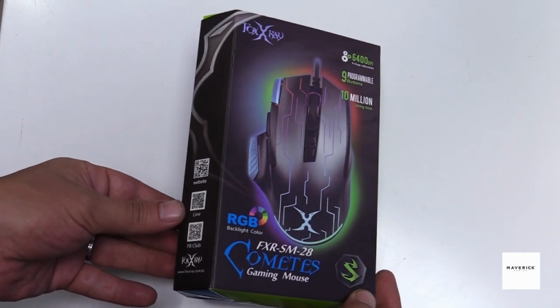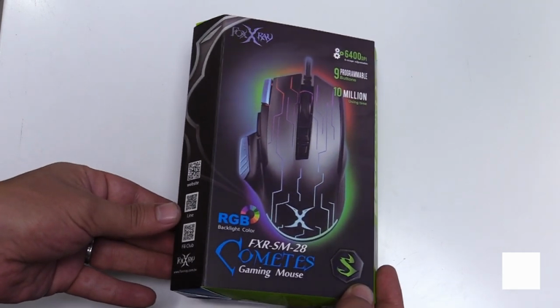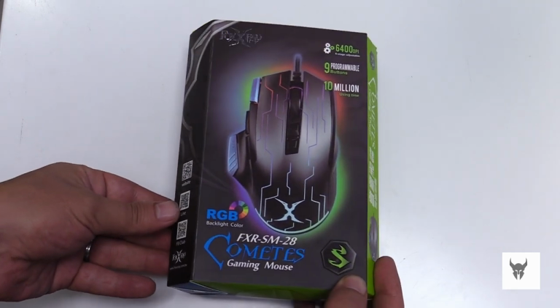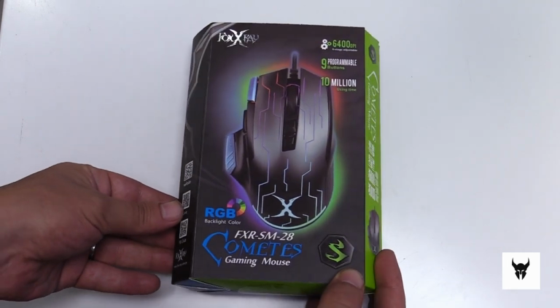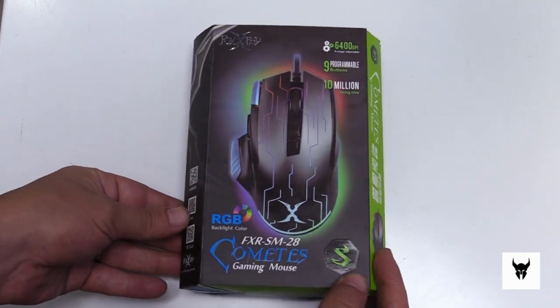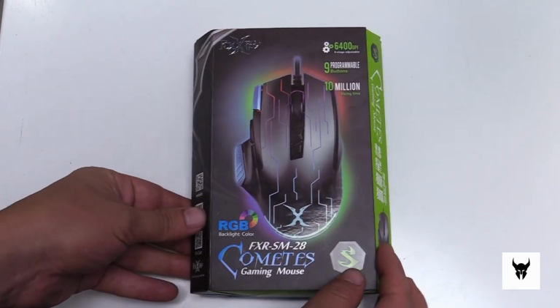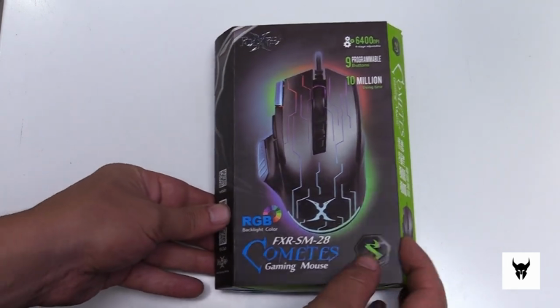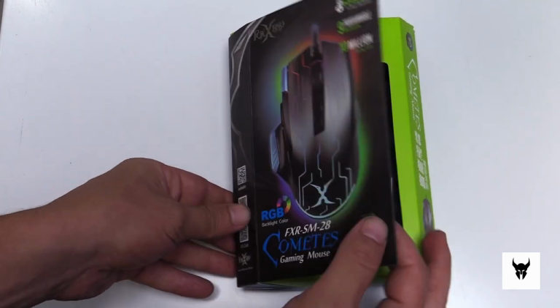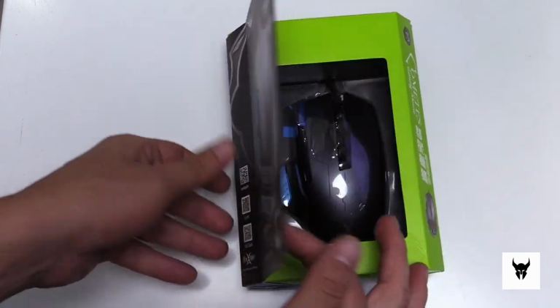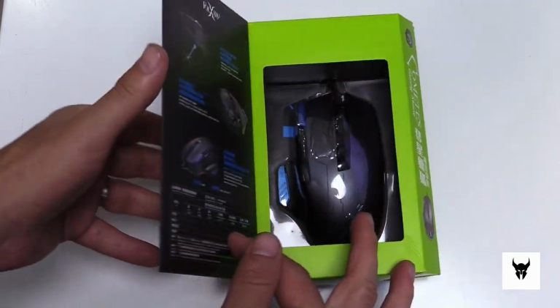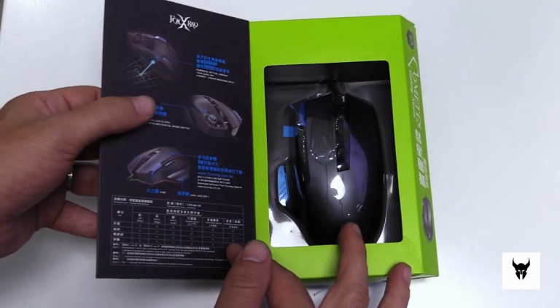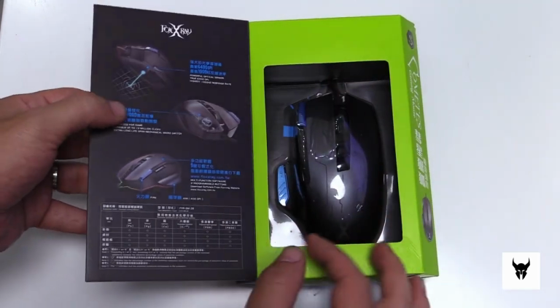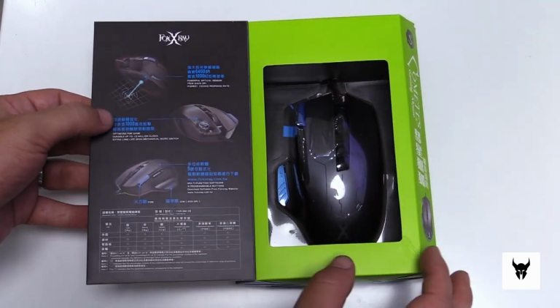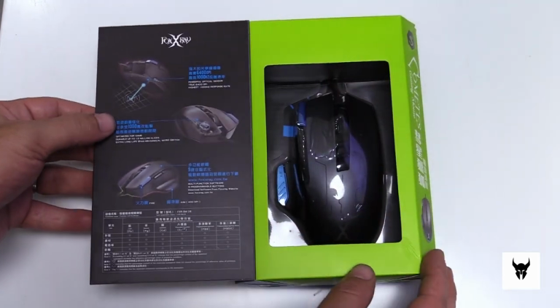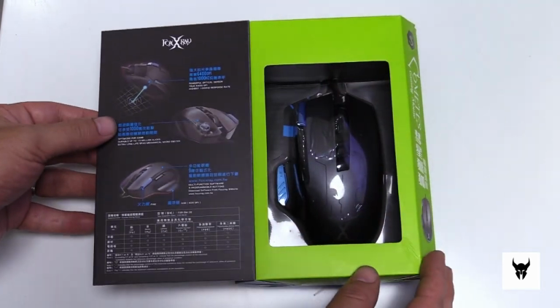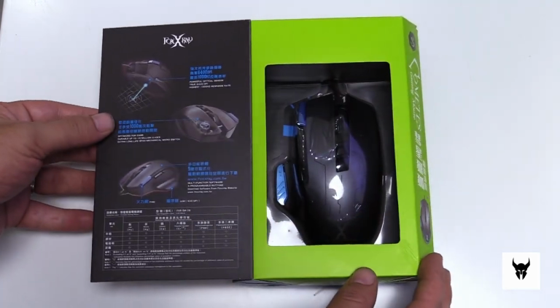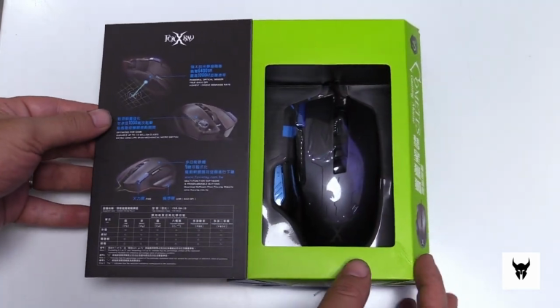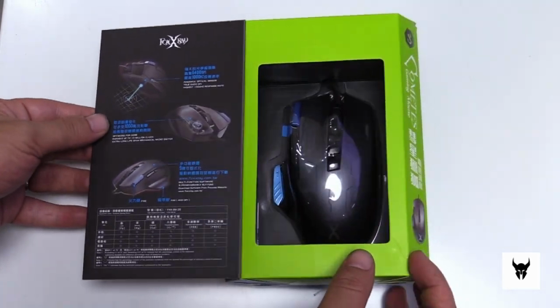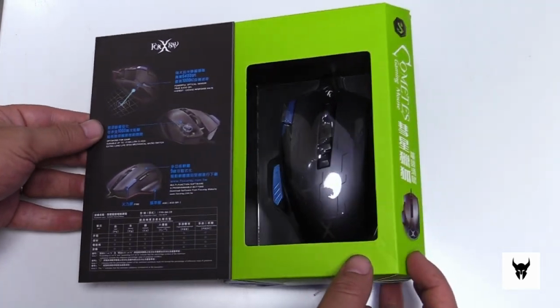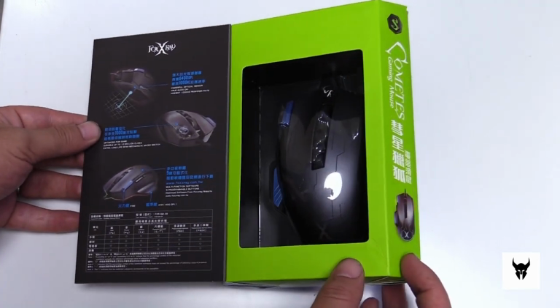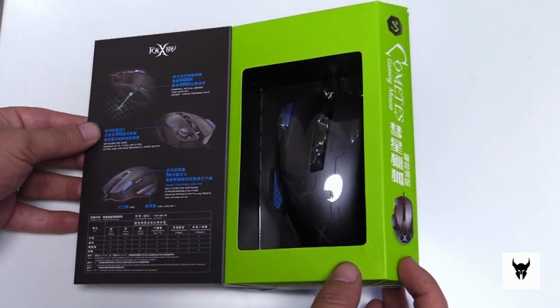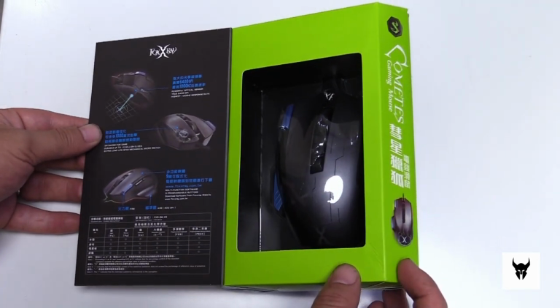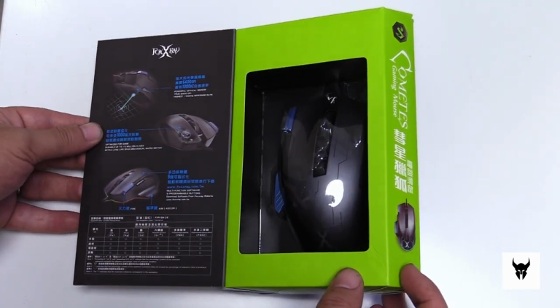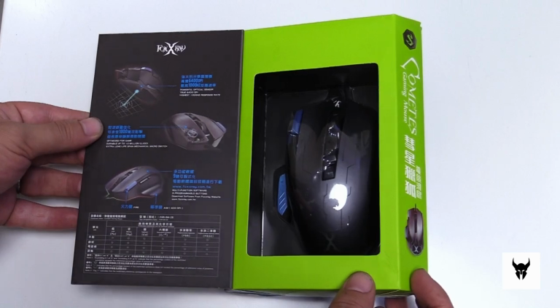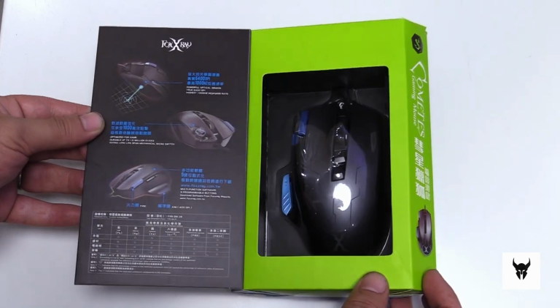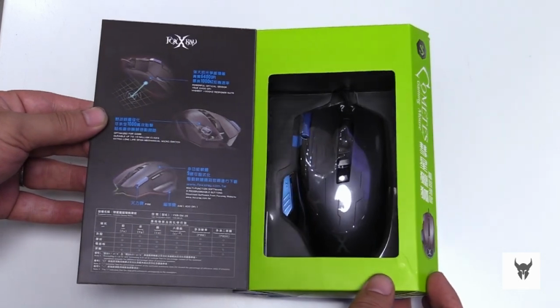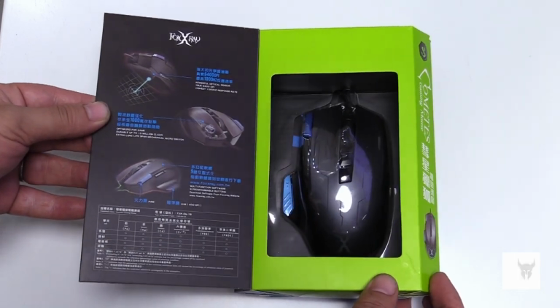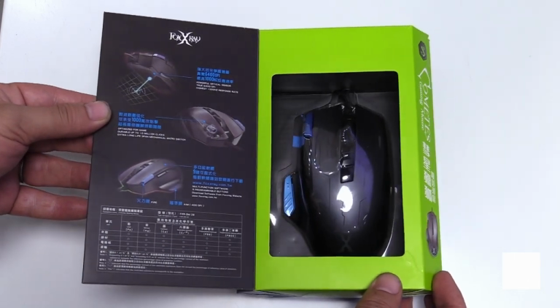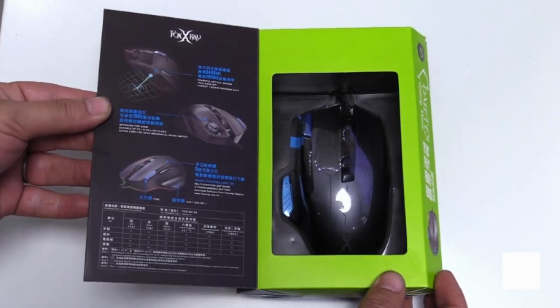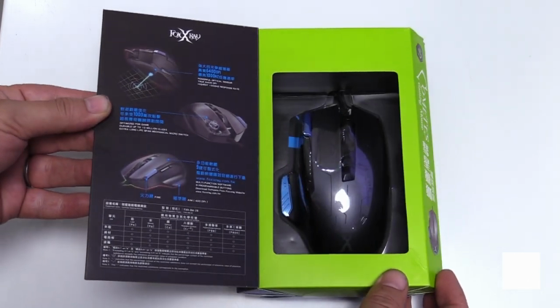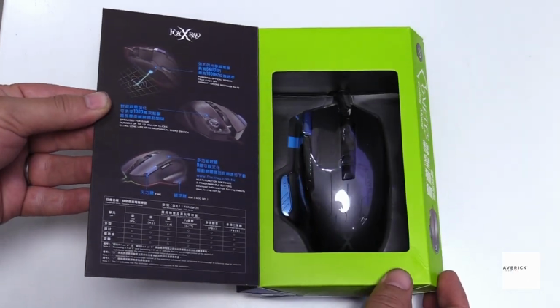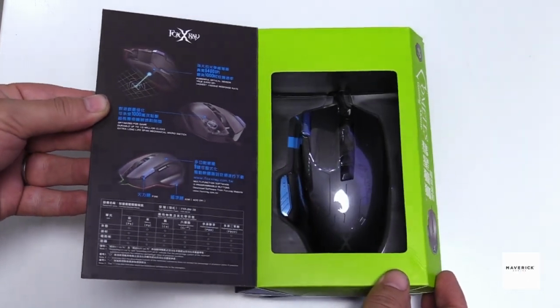As in our previous video, this mouse comes in the same packaging with all the information on the left side of the box opening.